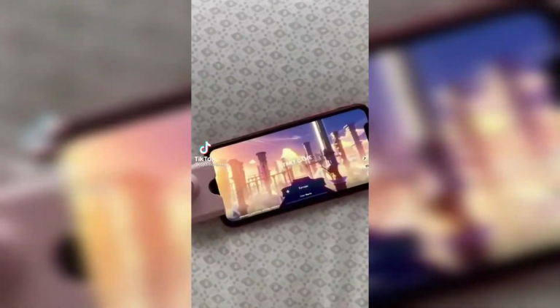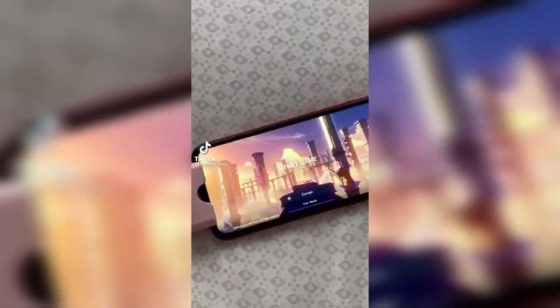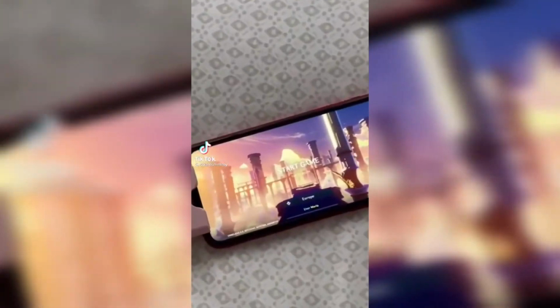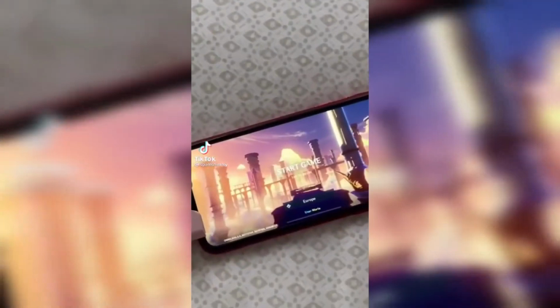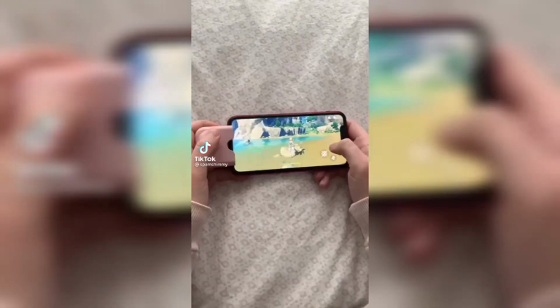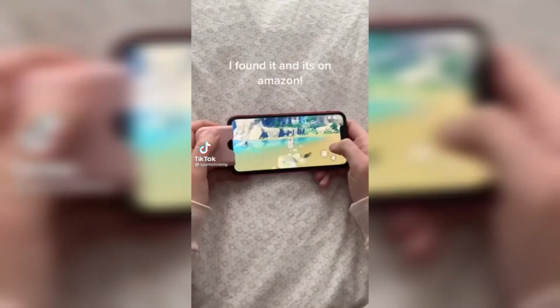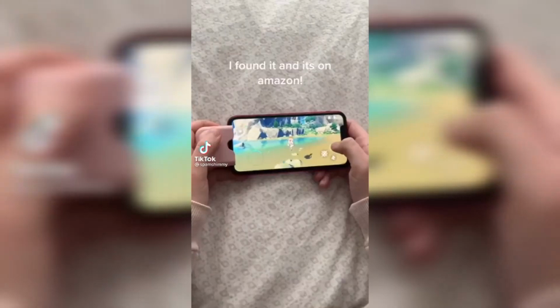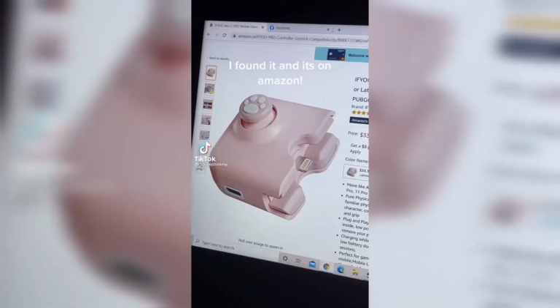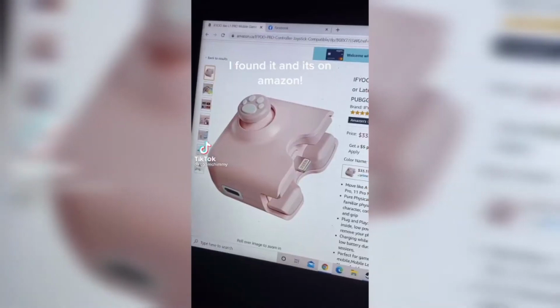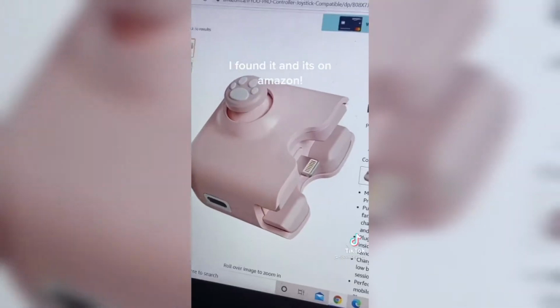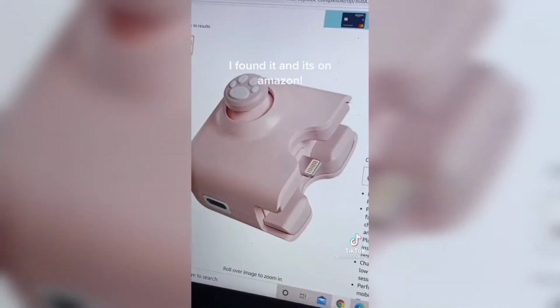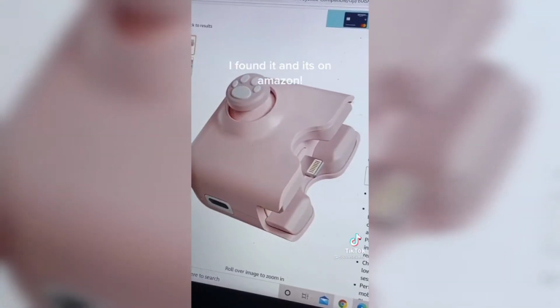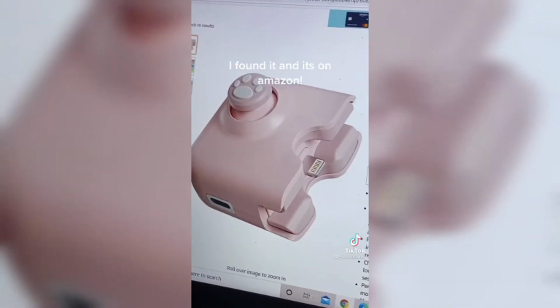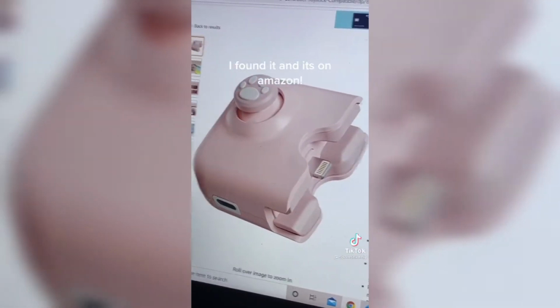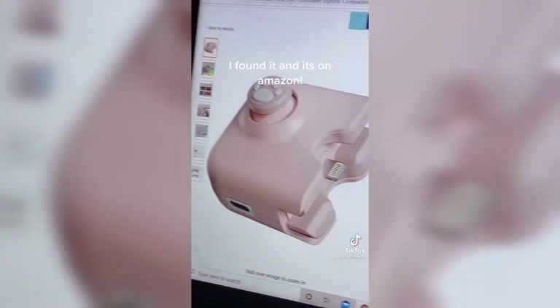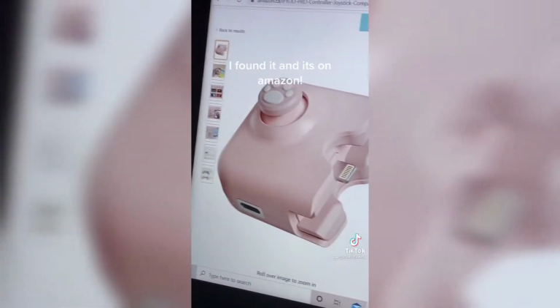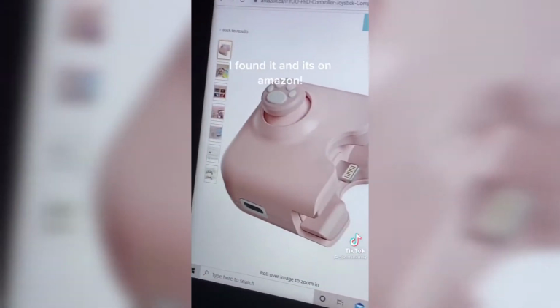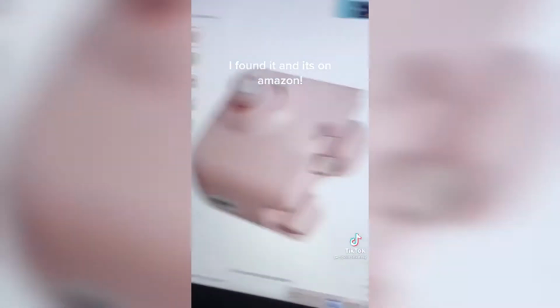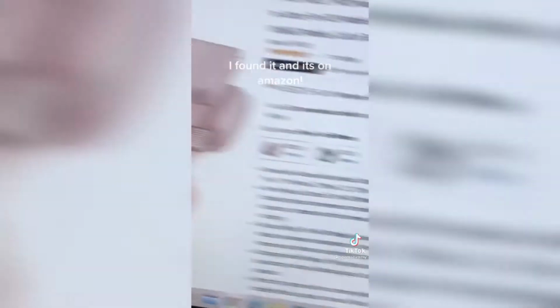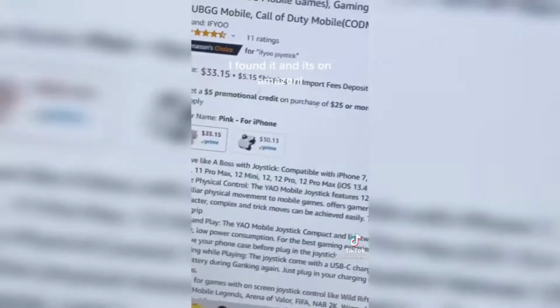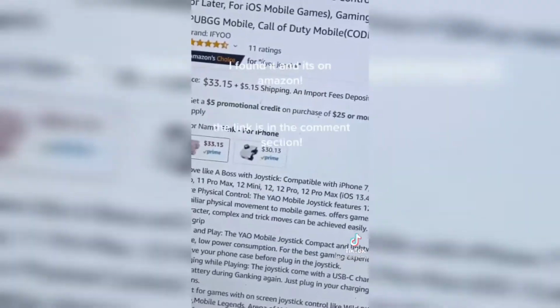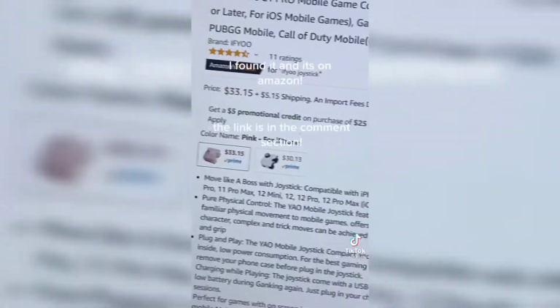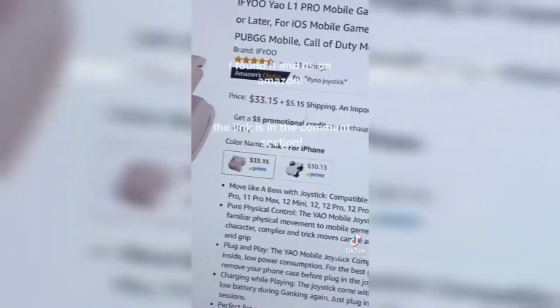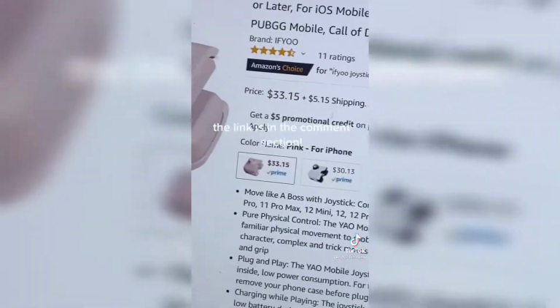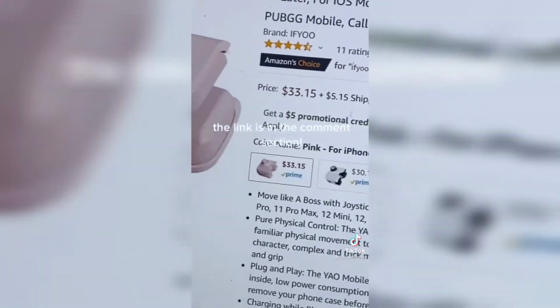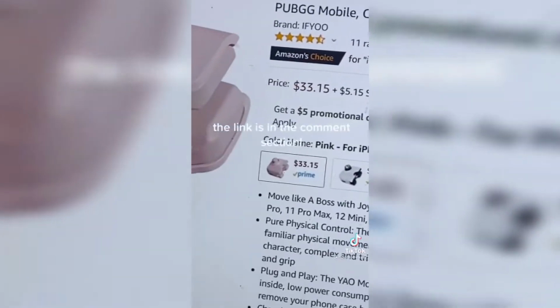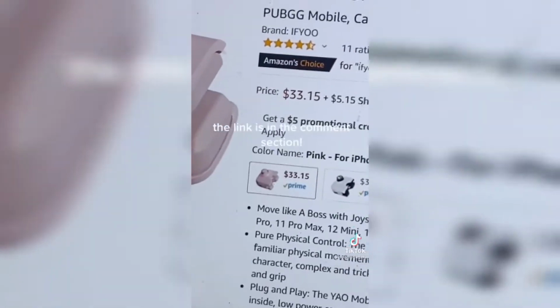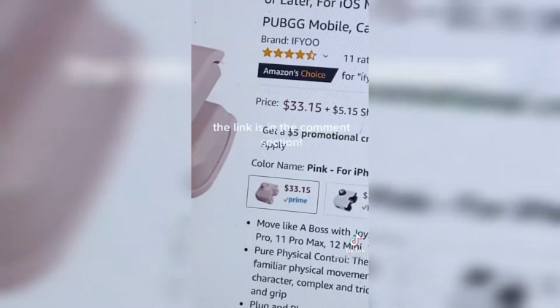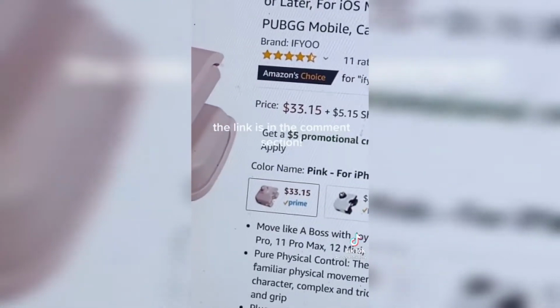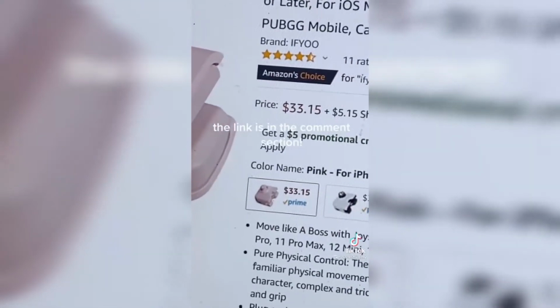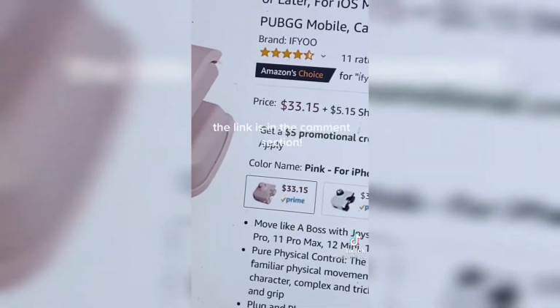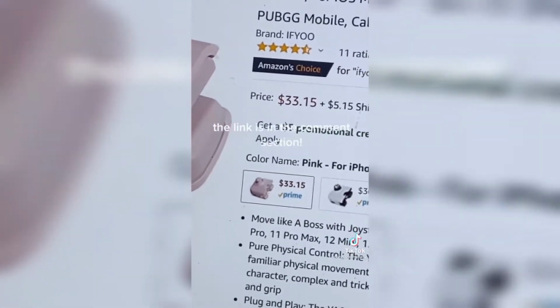I found it and it's on Amazon. The link is in the comment section.